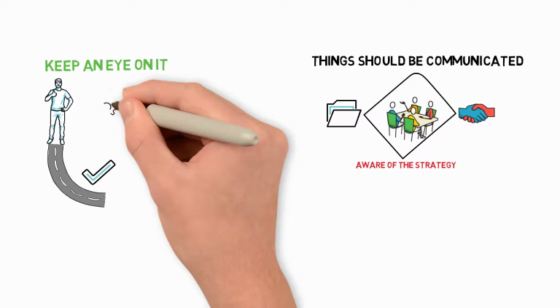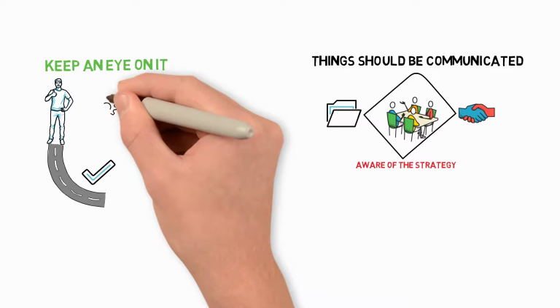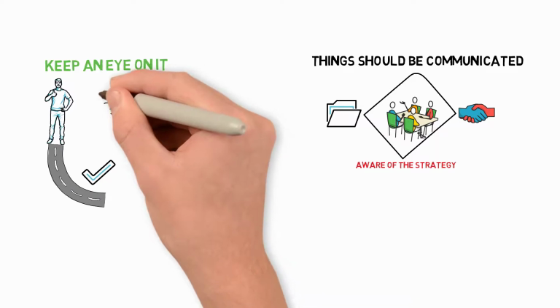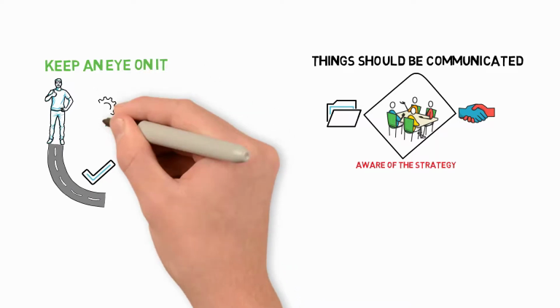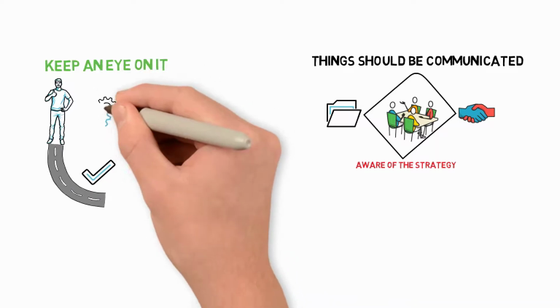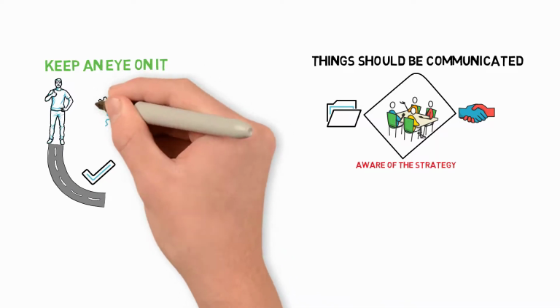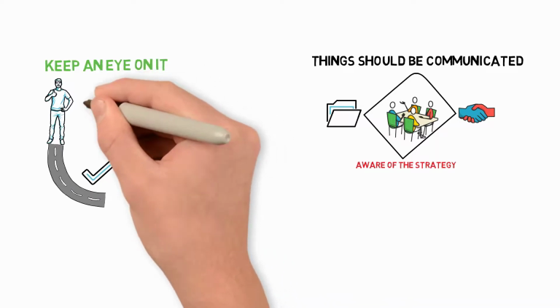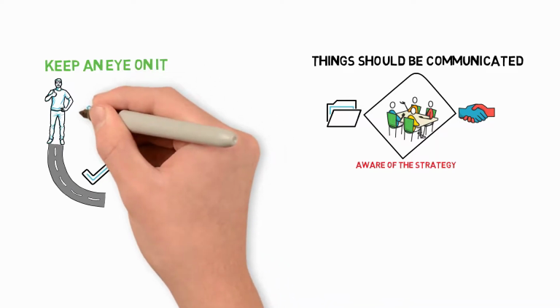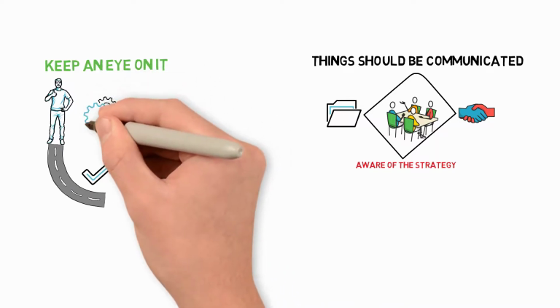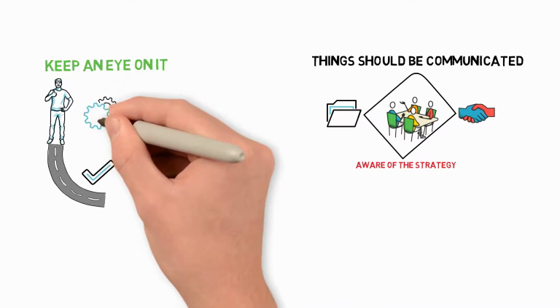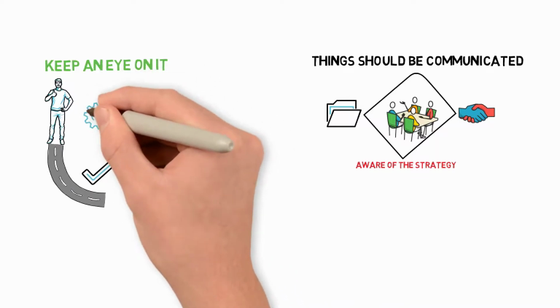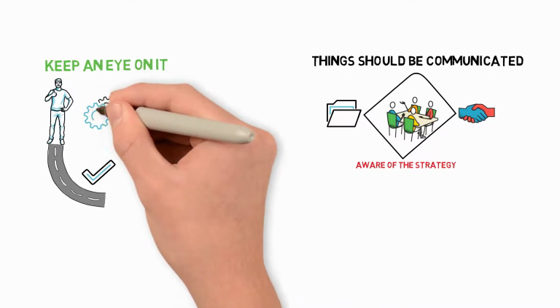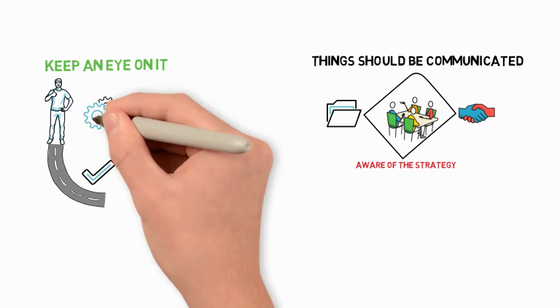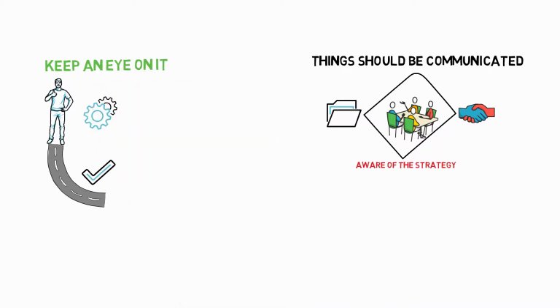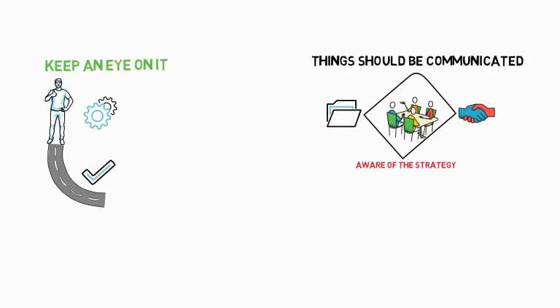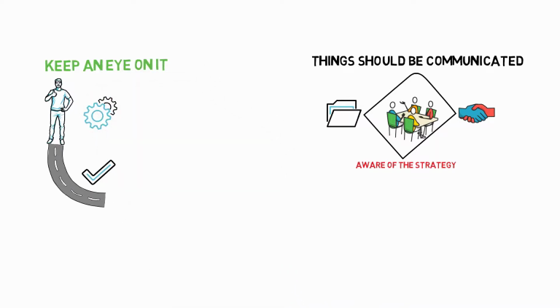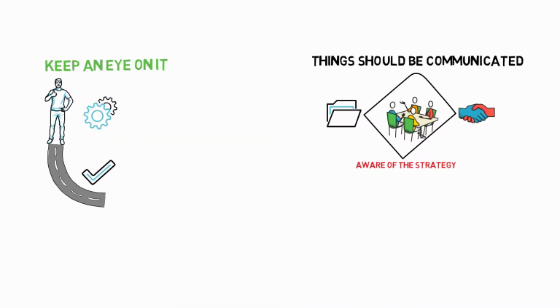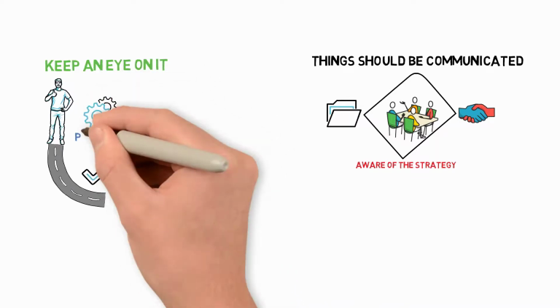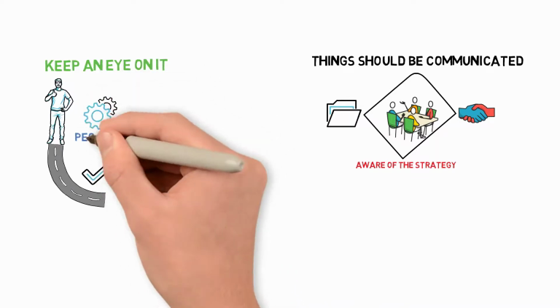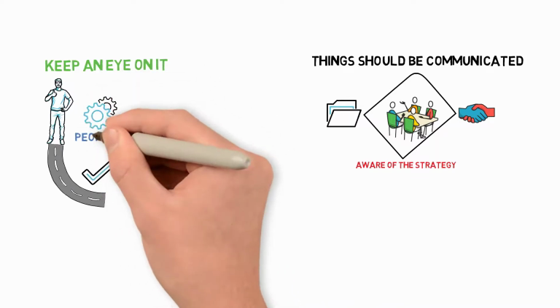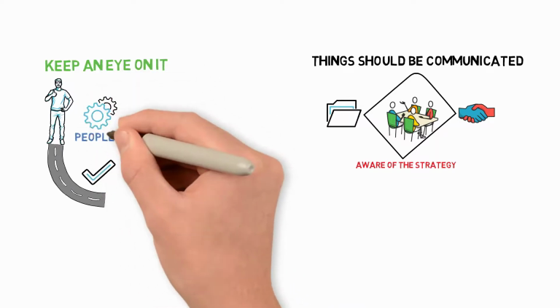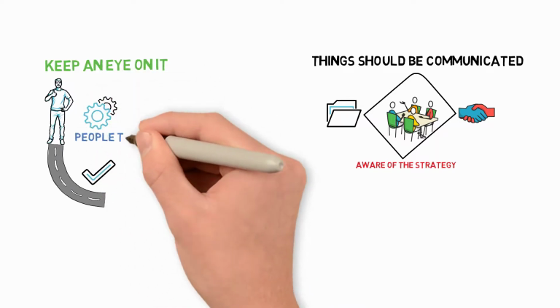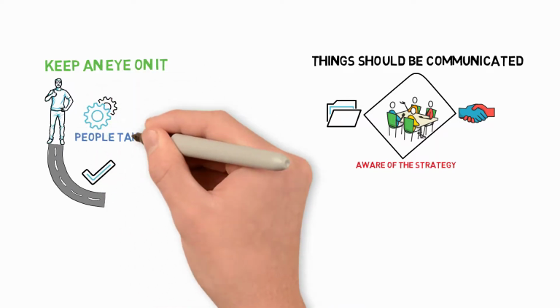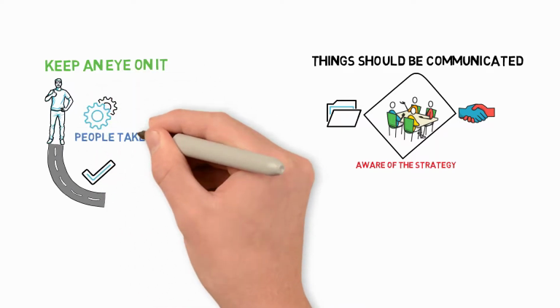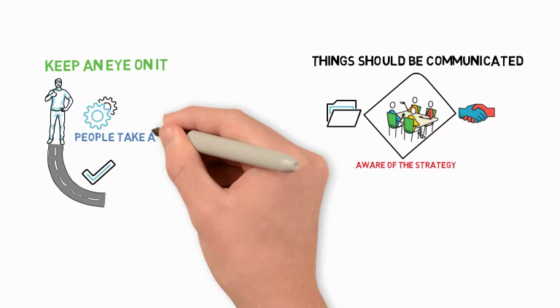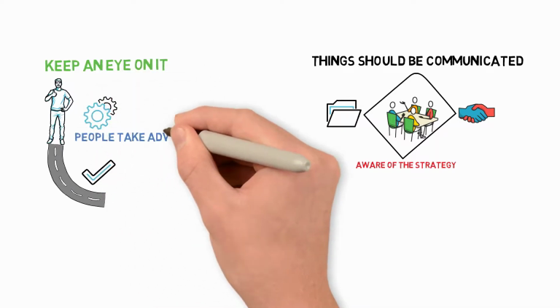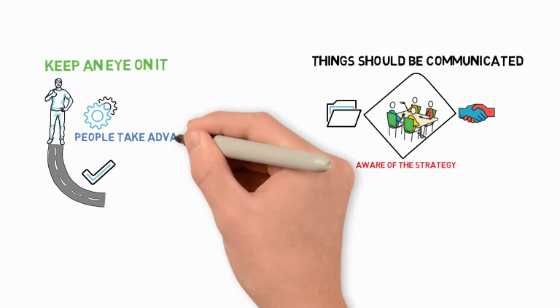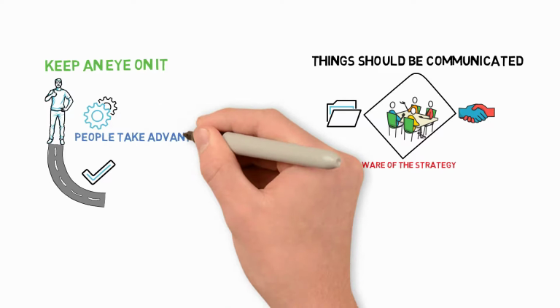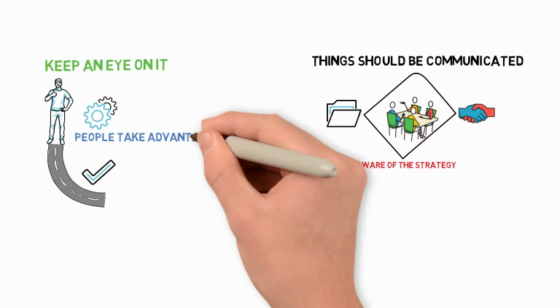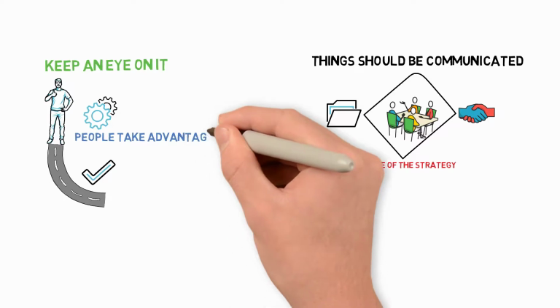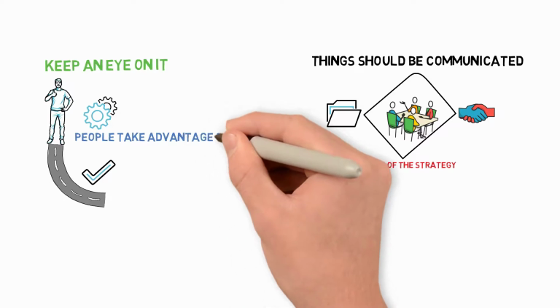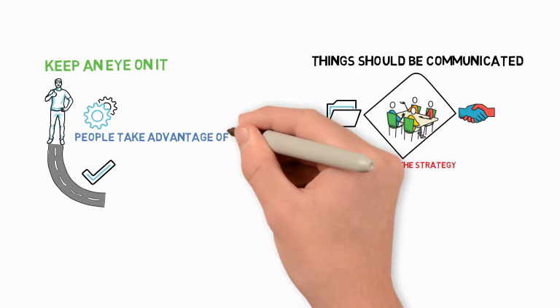There are tools available to automate and standardize the monitoring process. People should take advantage of these tools.